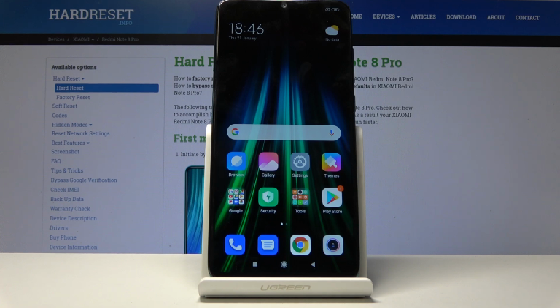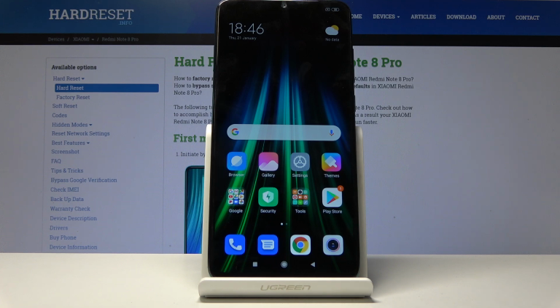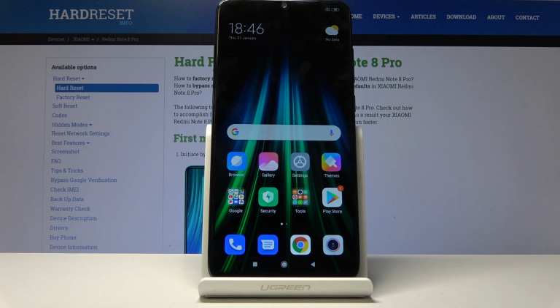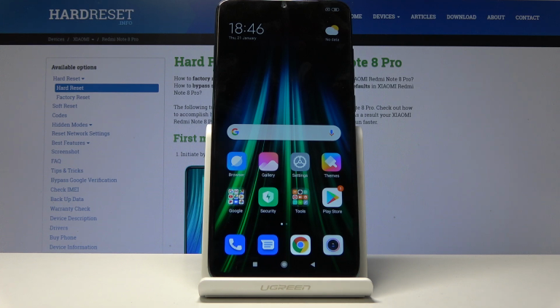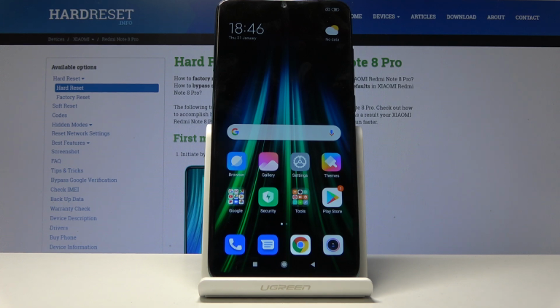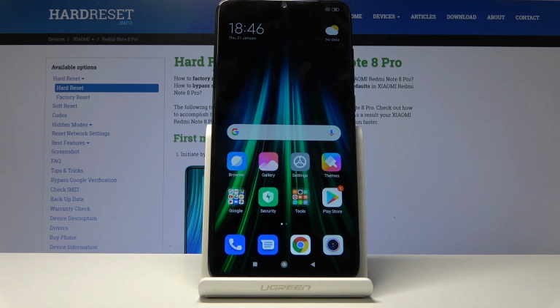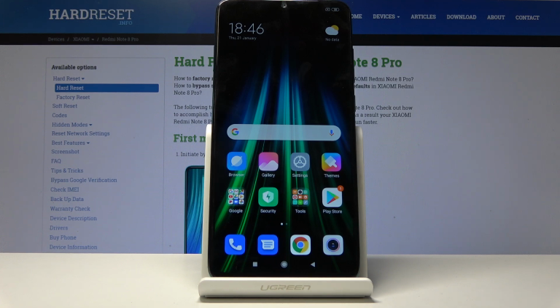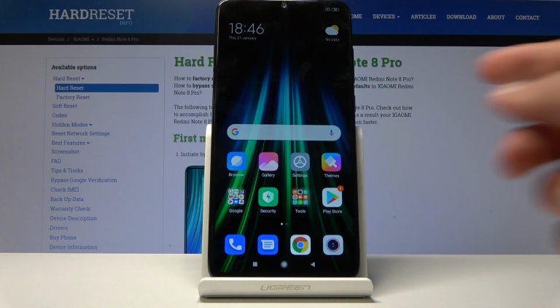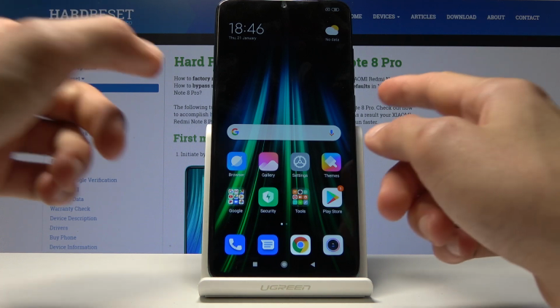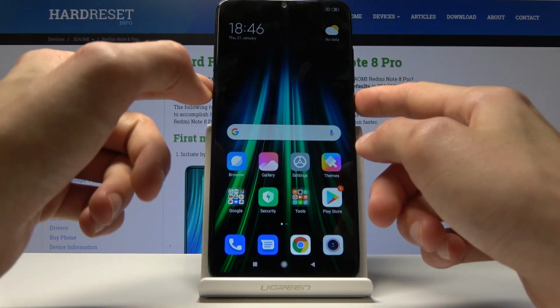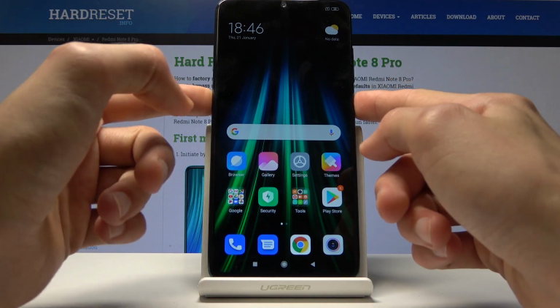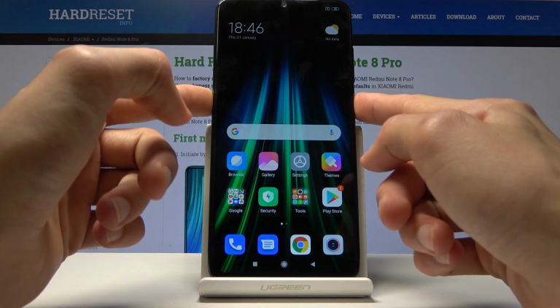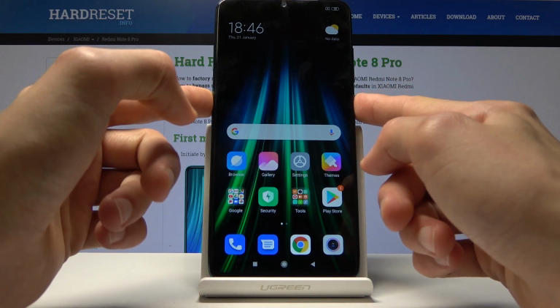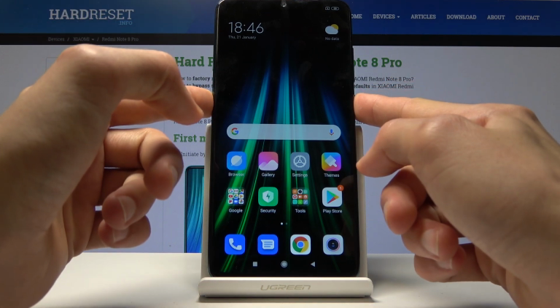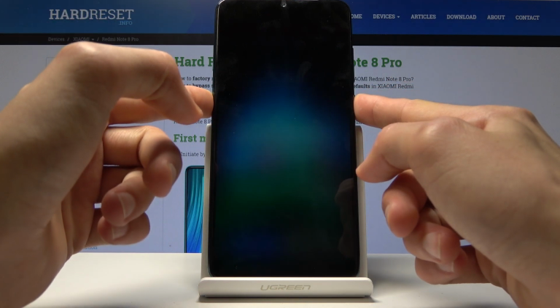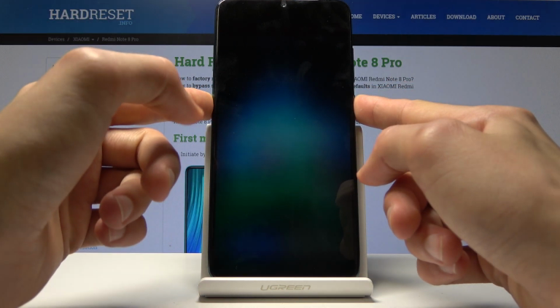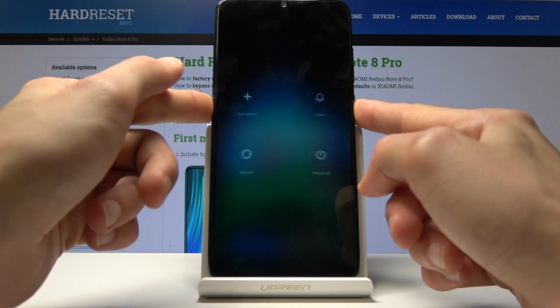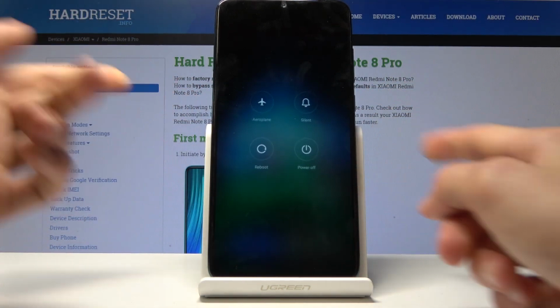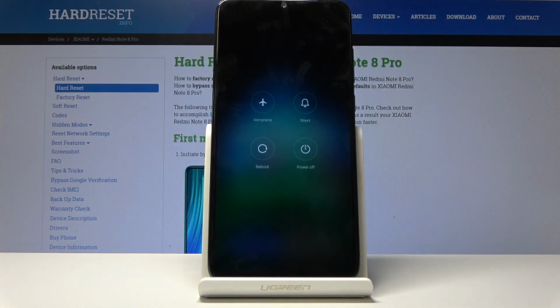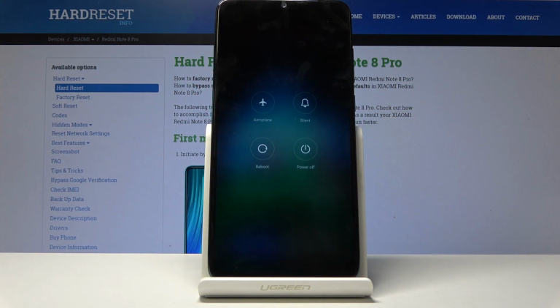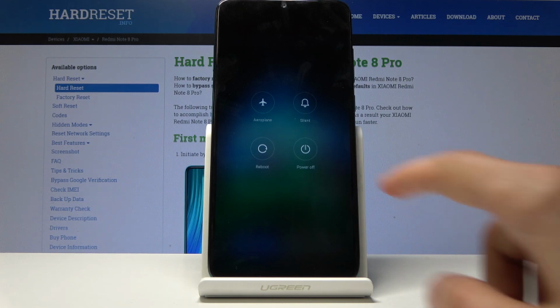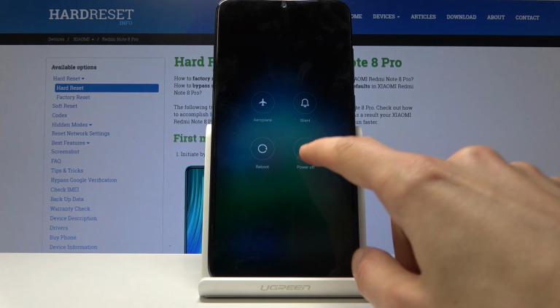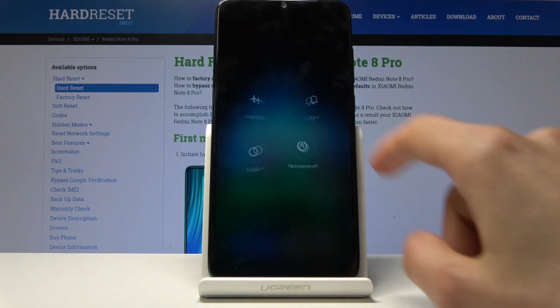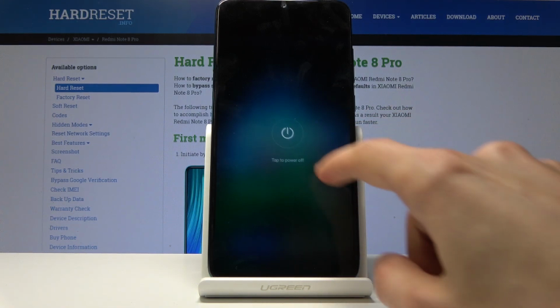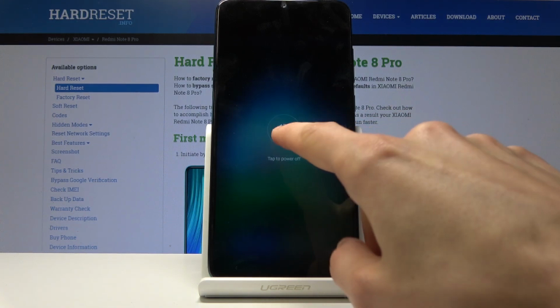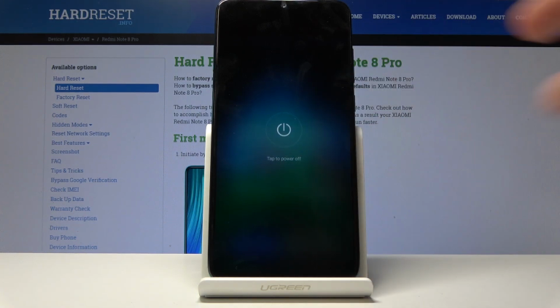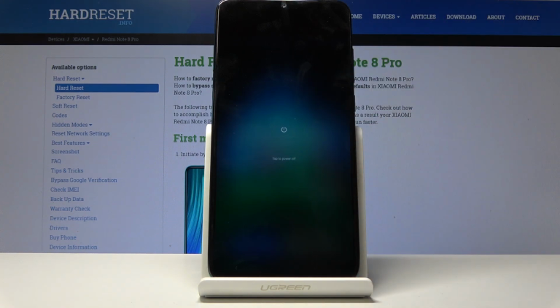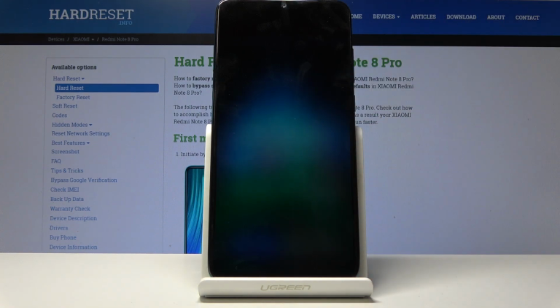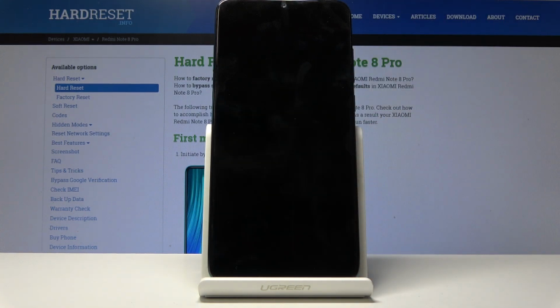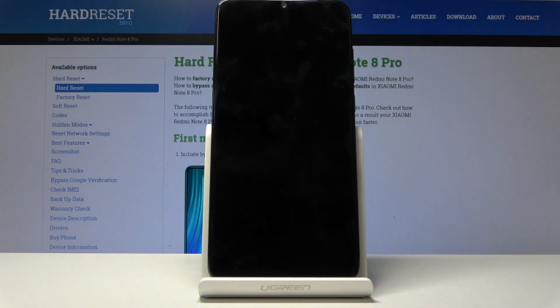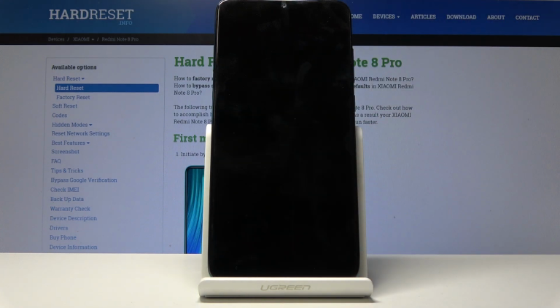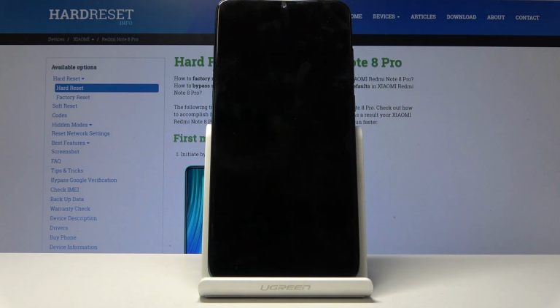To get started, you want to hold the power key to power off the device. Select power off and wait for it to shut off.